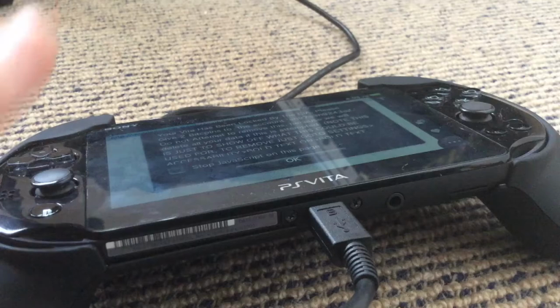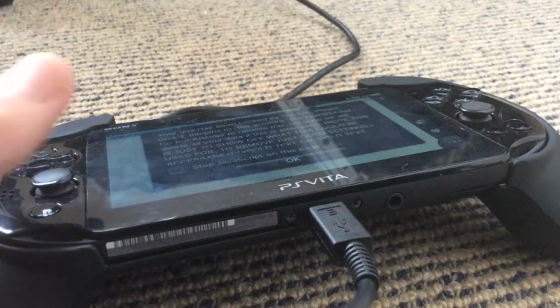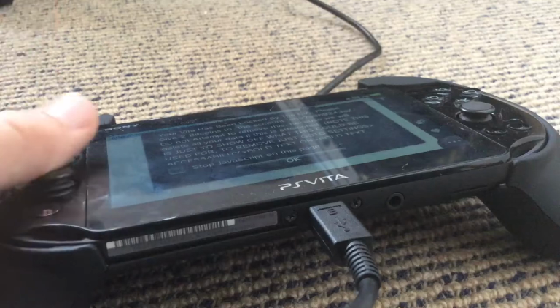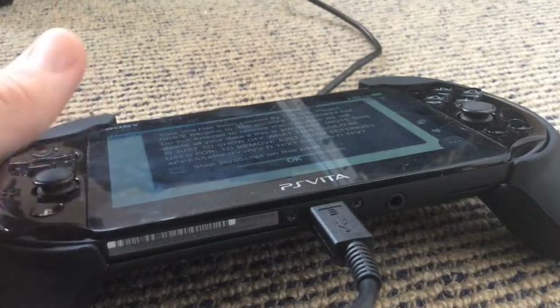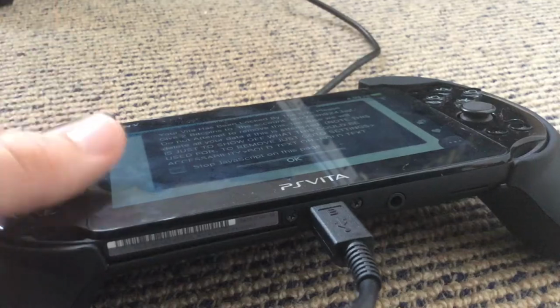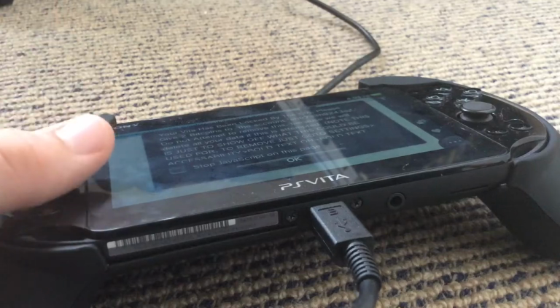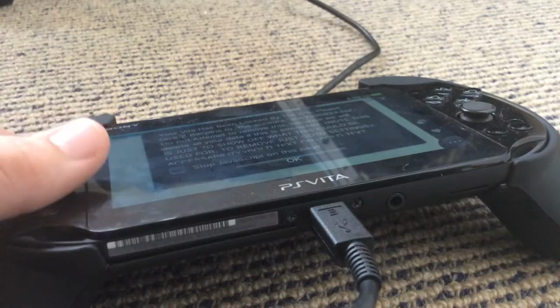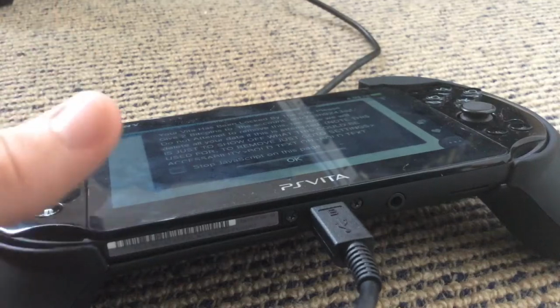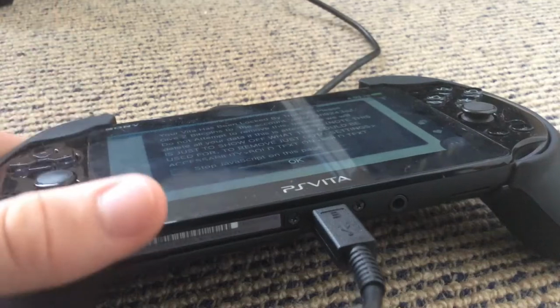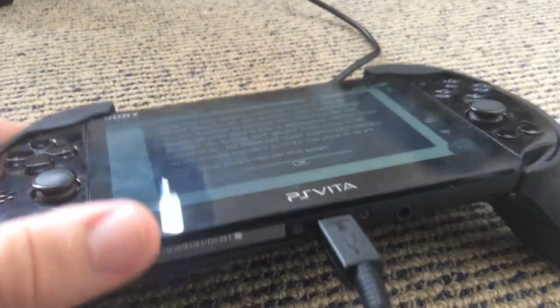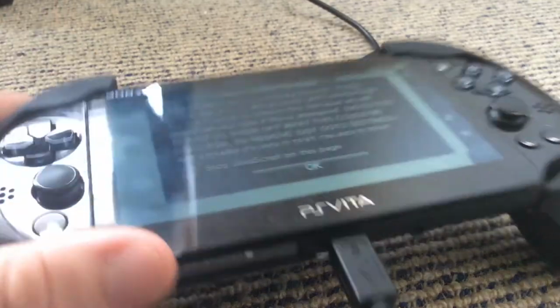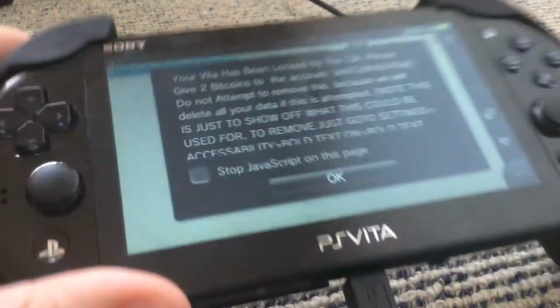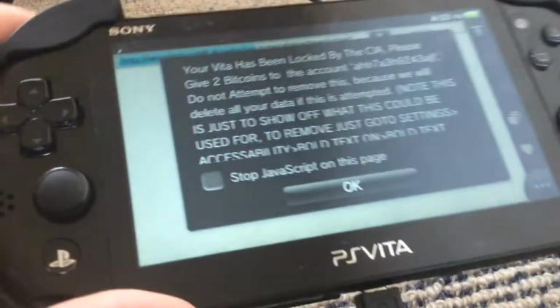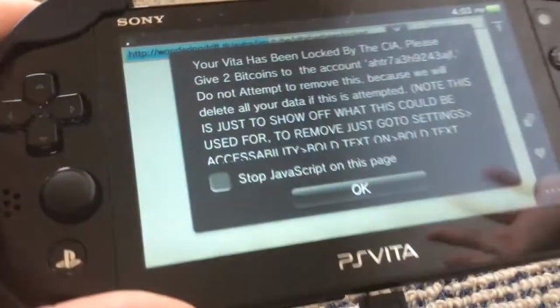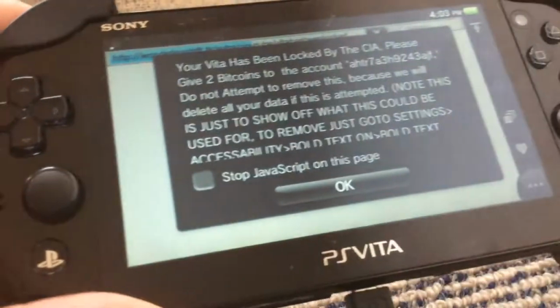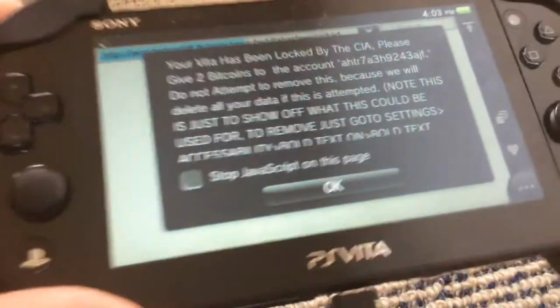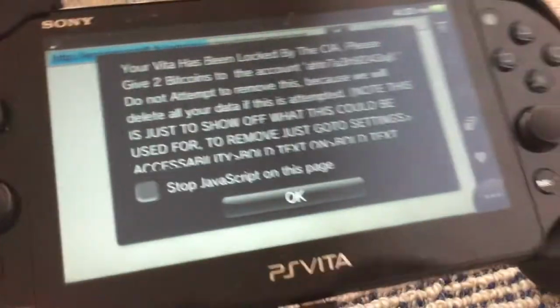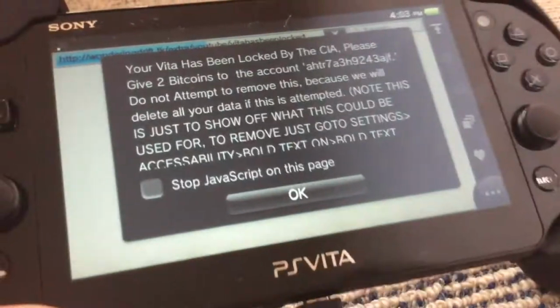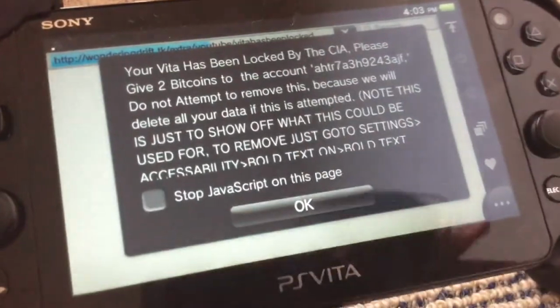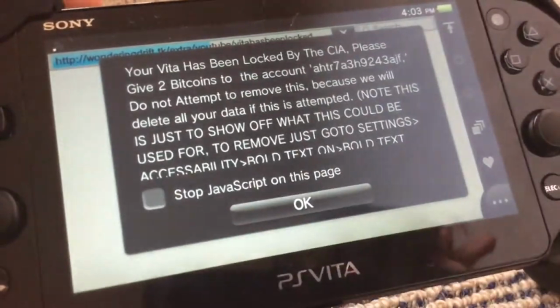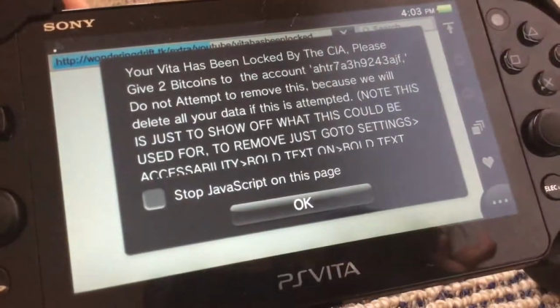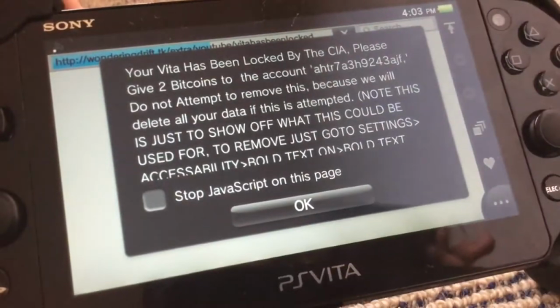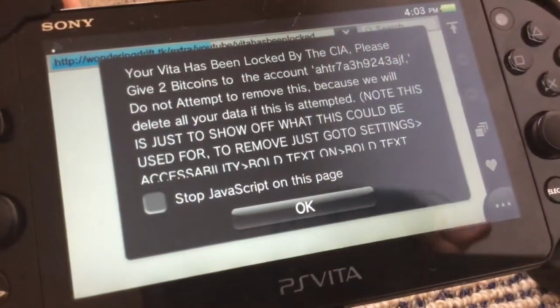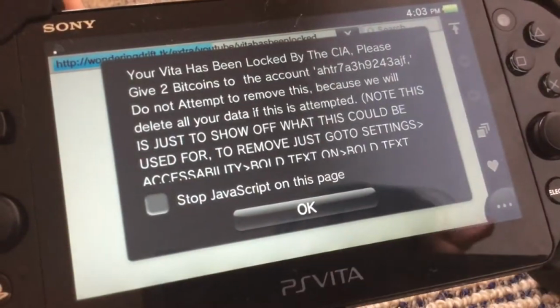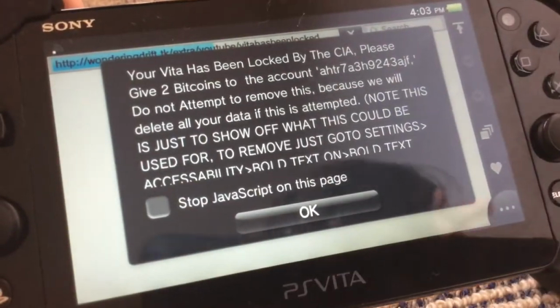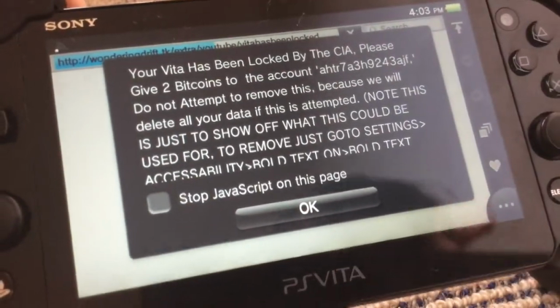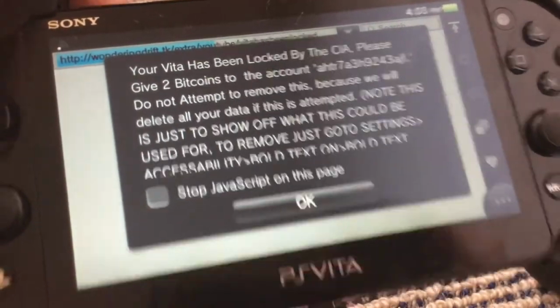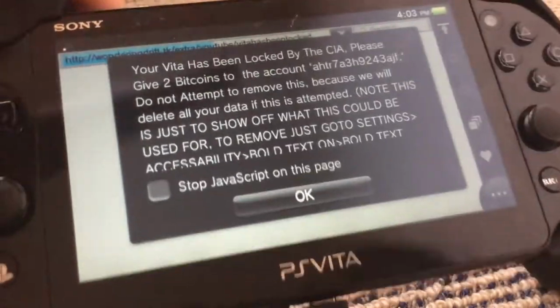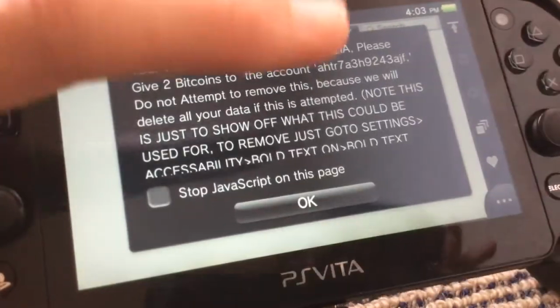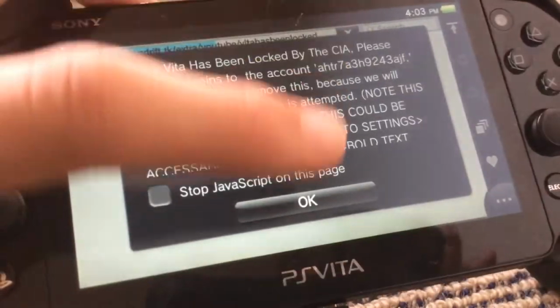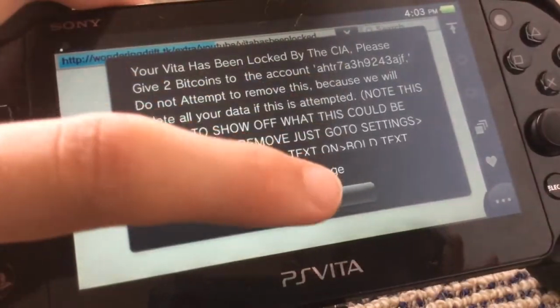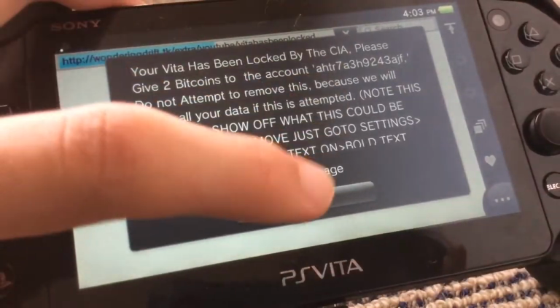Hey guys, I'm going to show you a JavaScript exploit I found on the PS Browser.